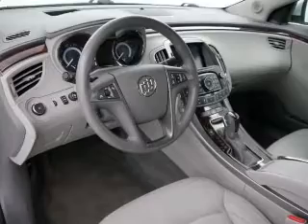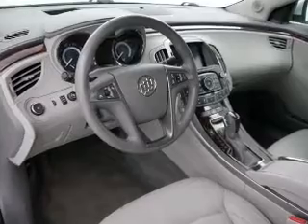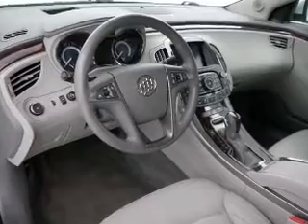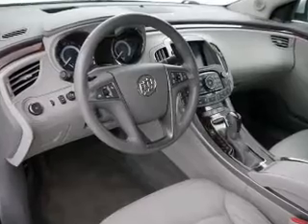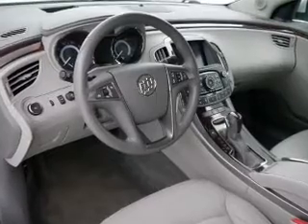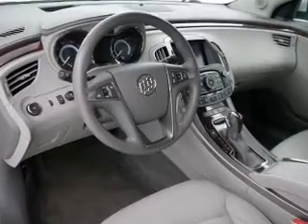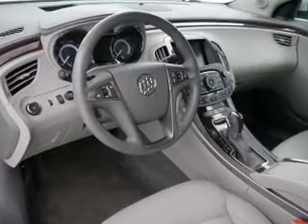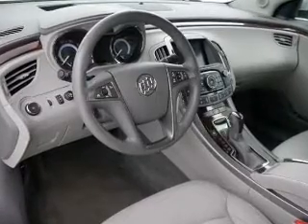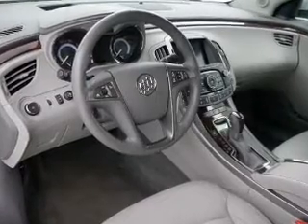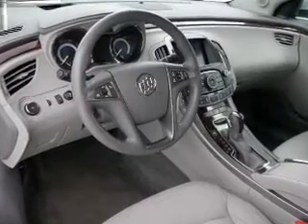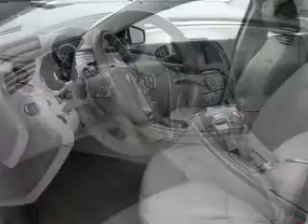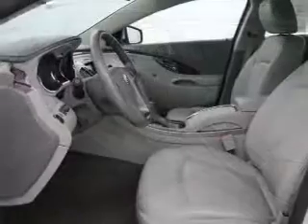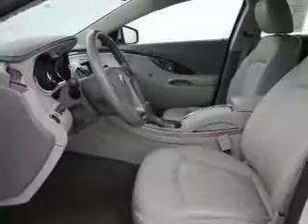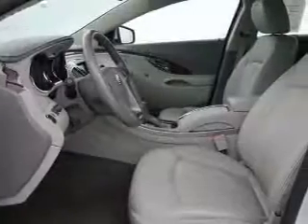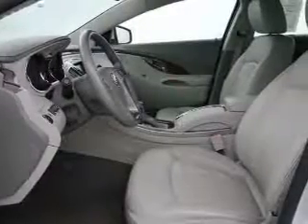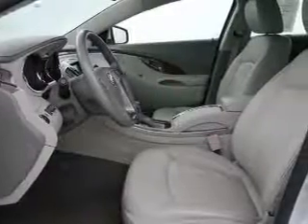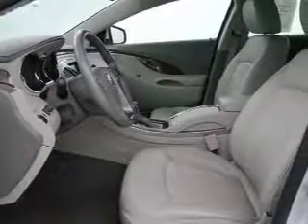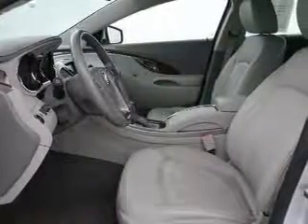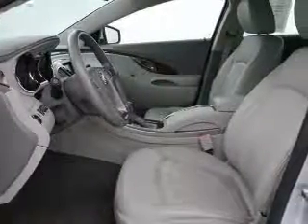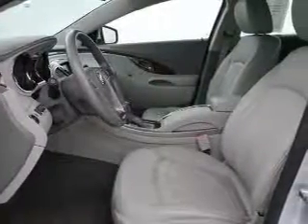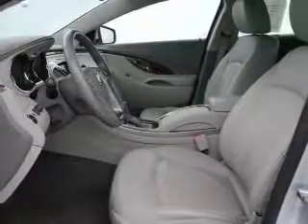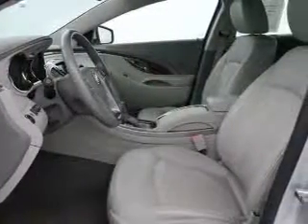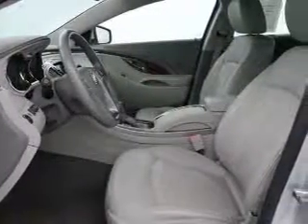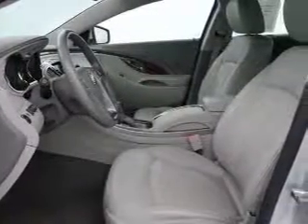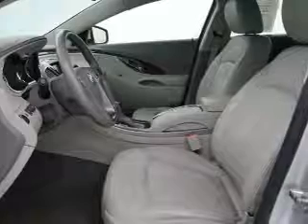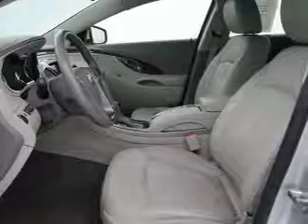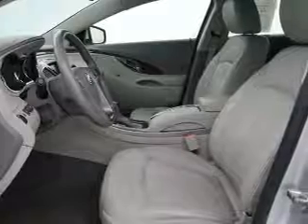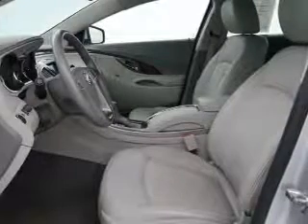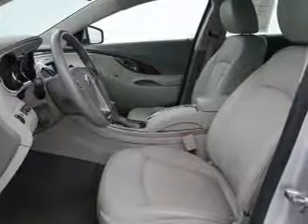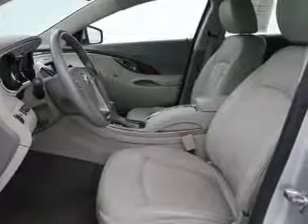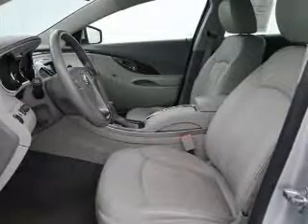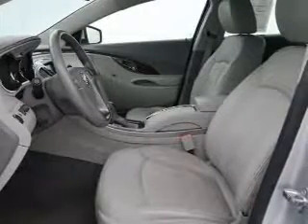Keyless entry, leather seats, power door locks, power windows, cruise control, Bluetooth wireless, and a DVD system.